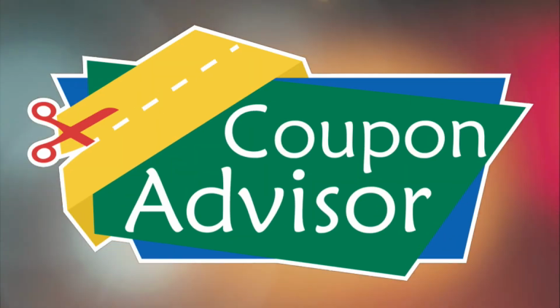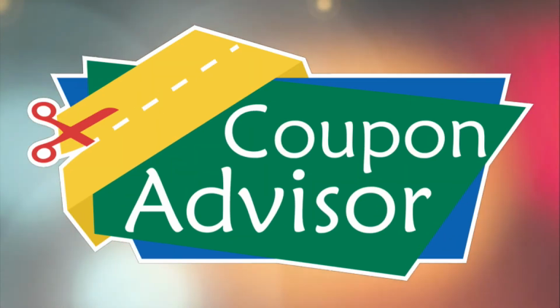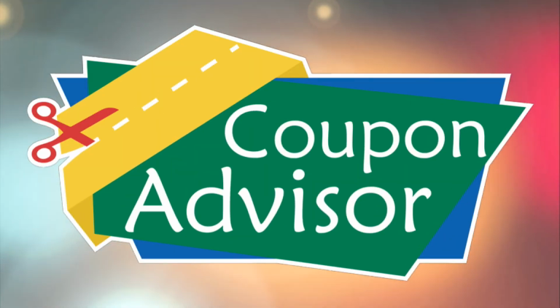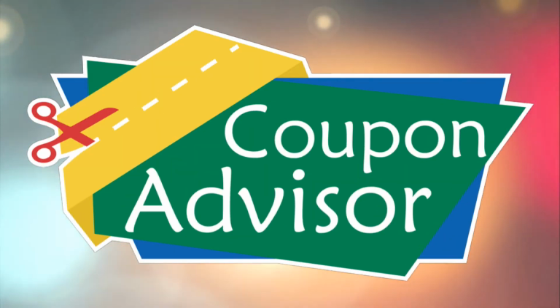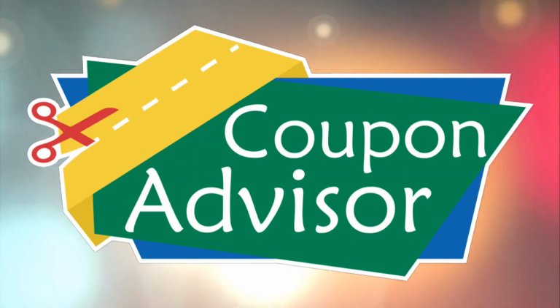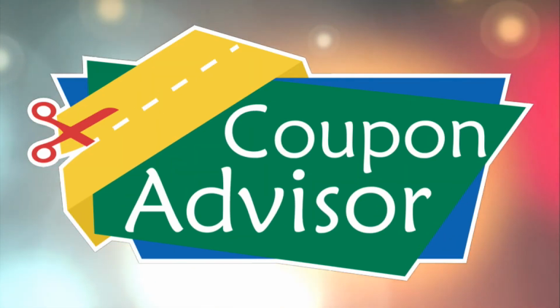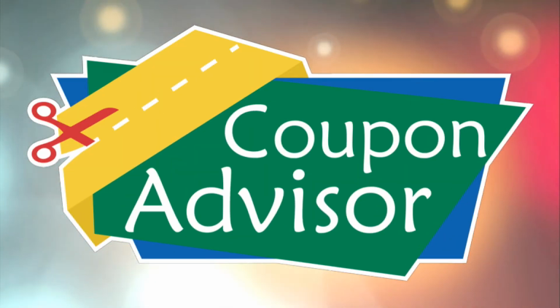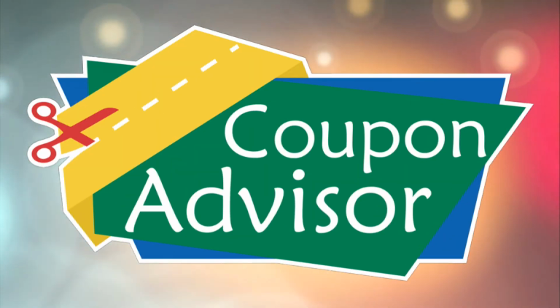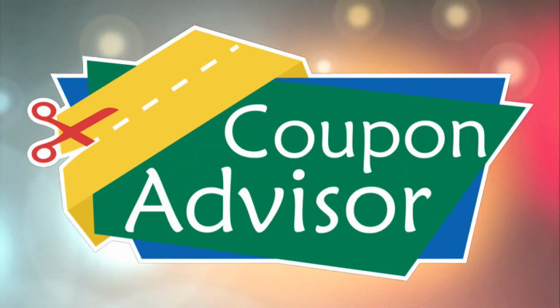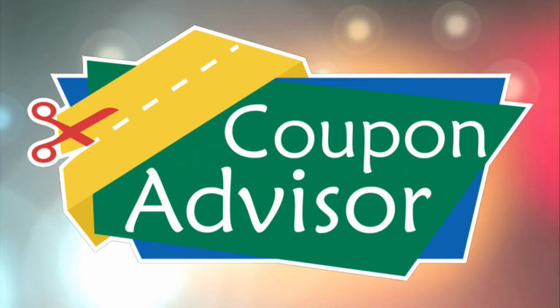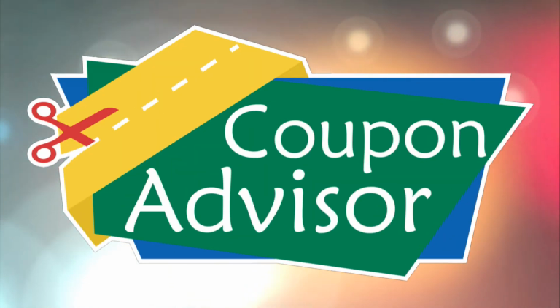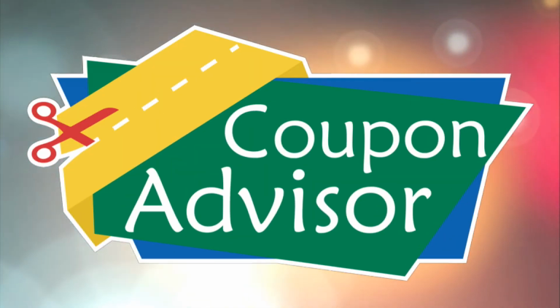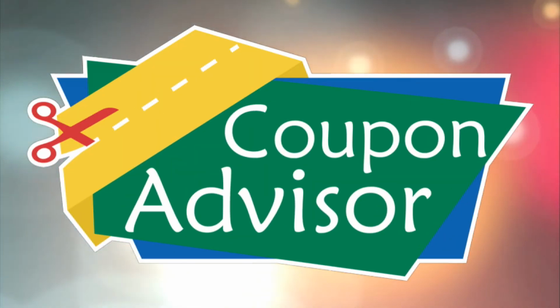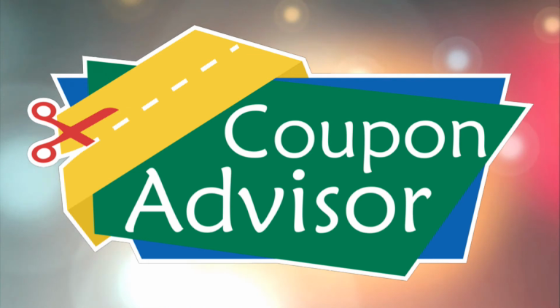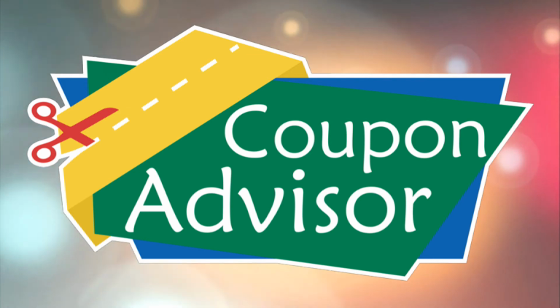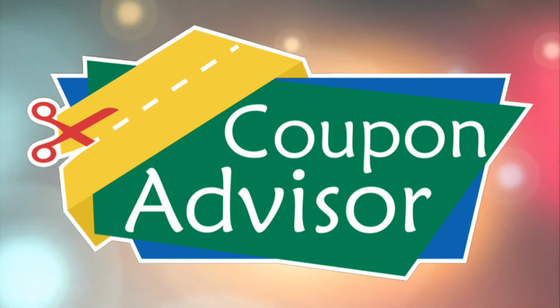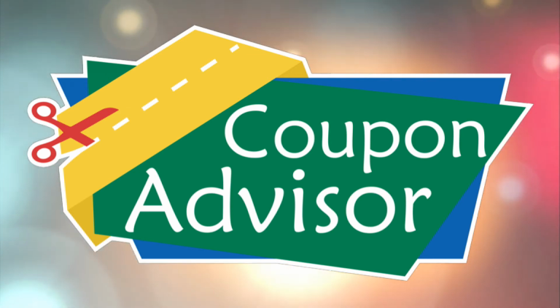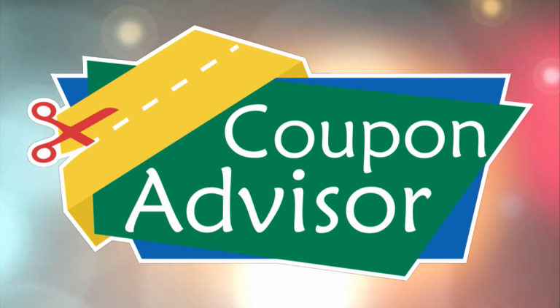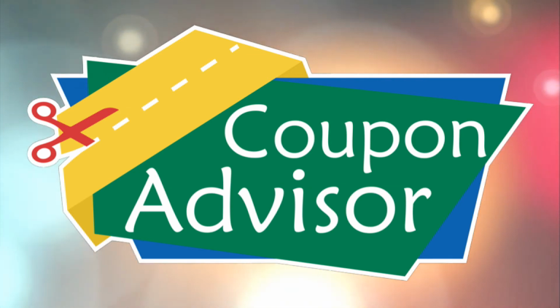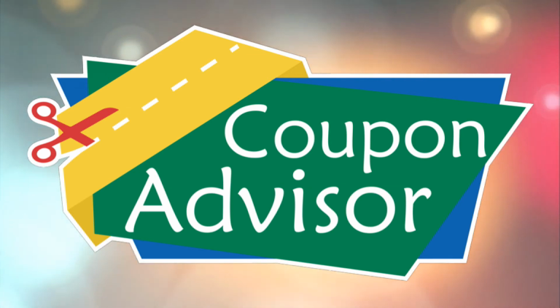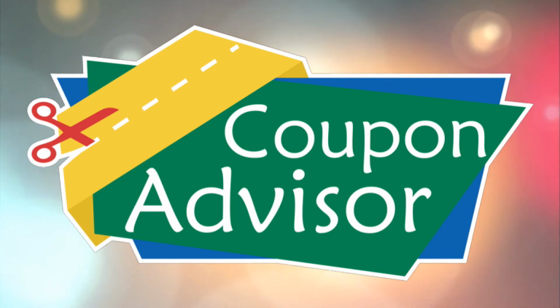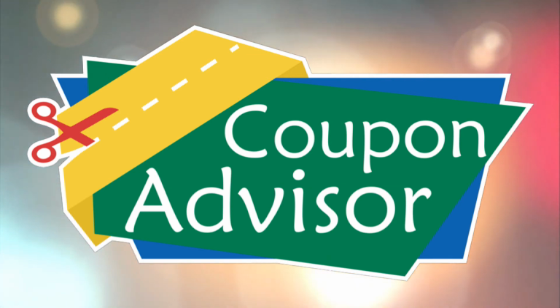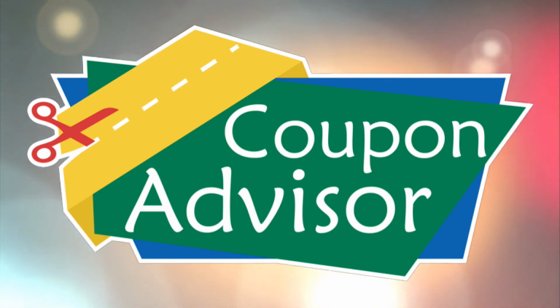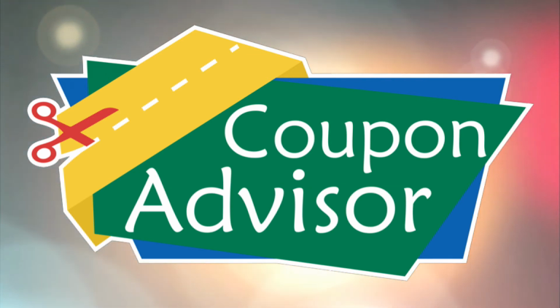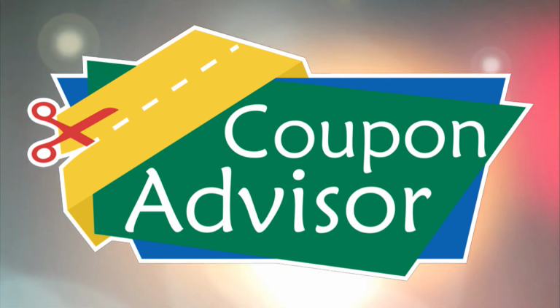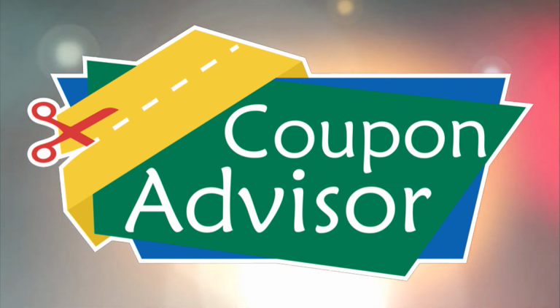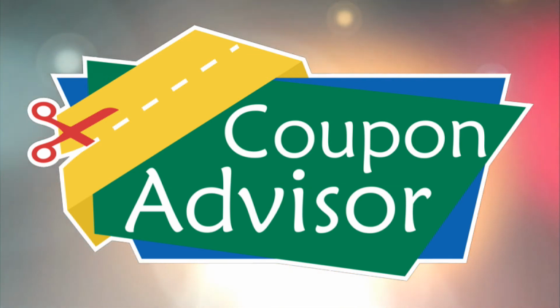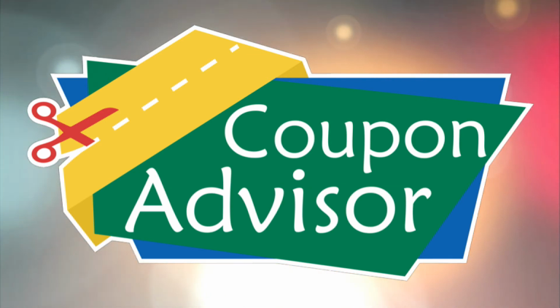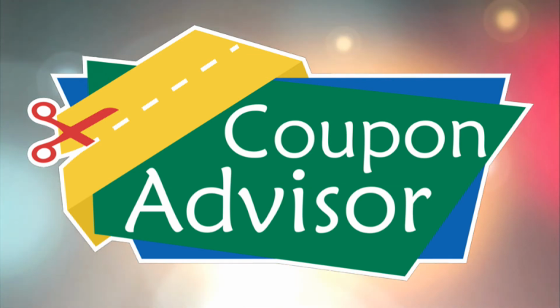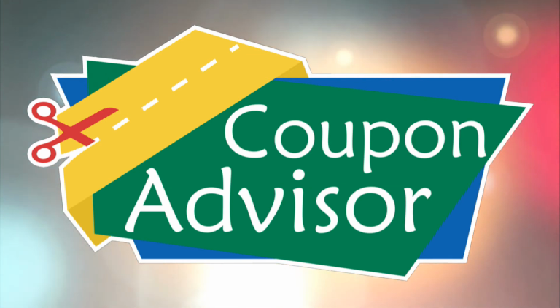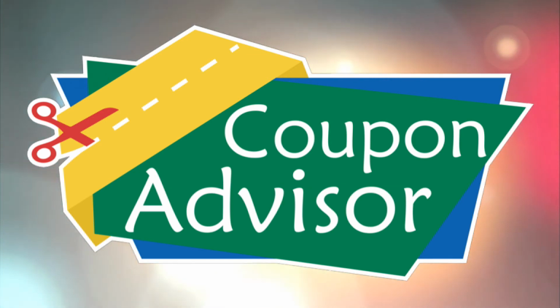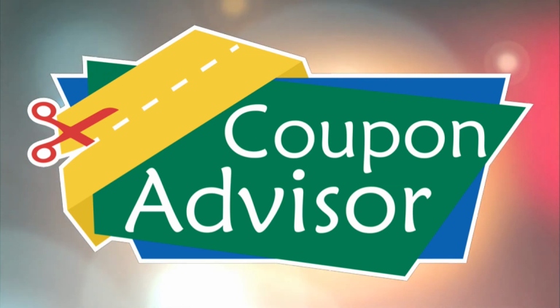Coupon Advisor — the new high-tech, low-cost solution for building your business. Check it out today.